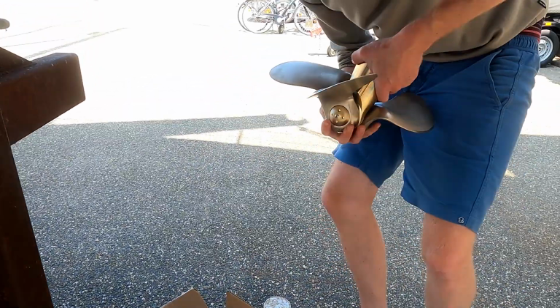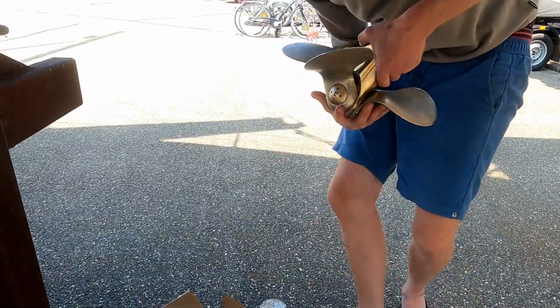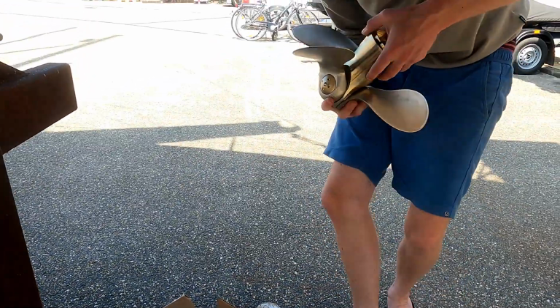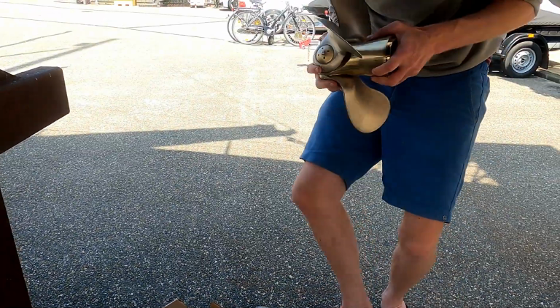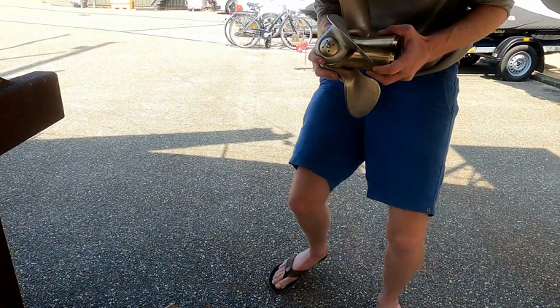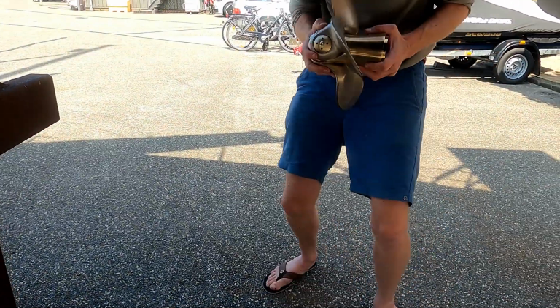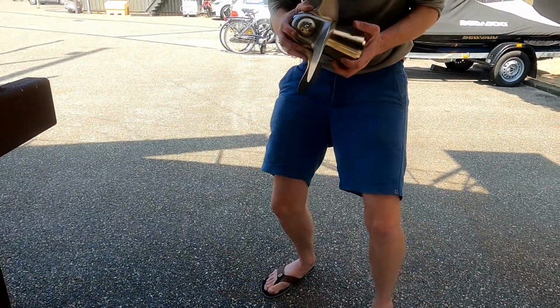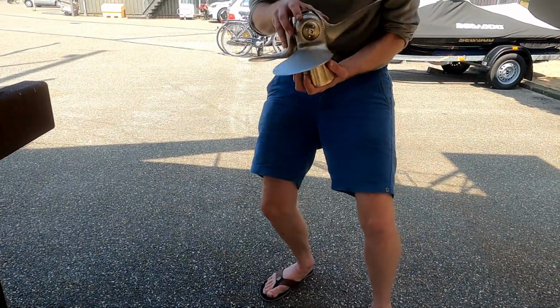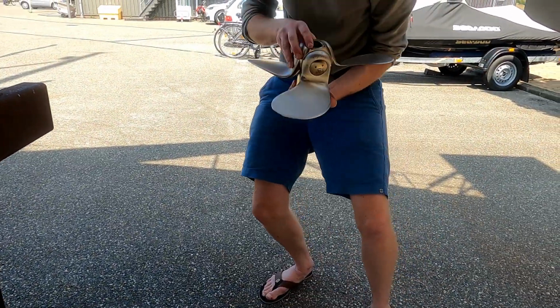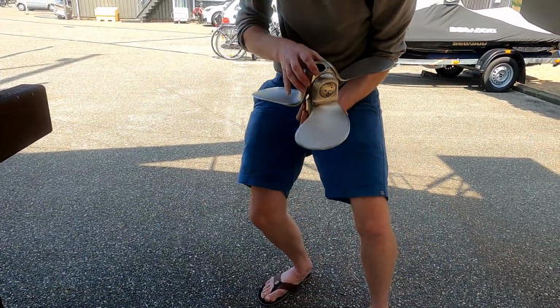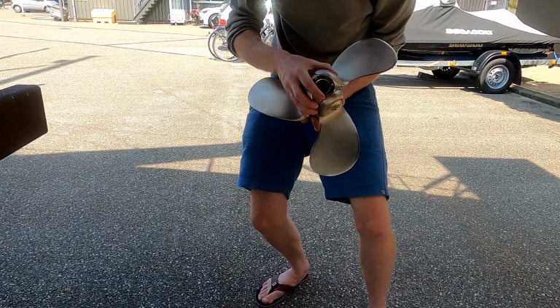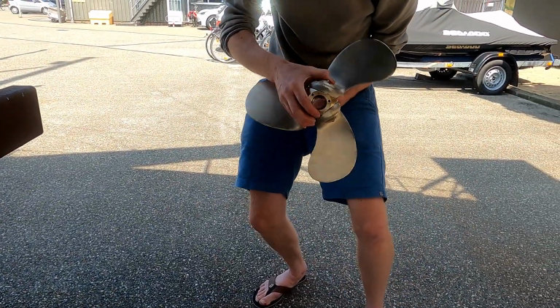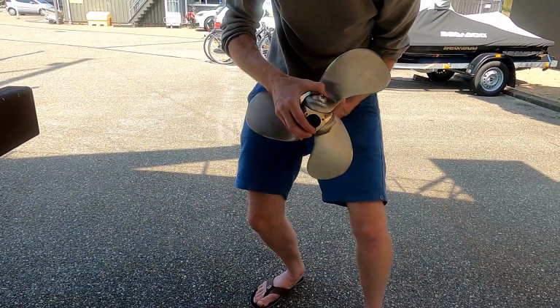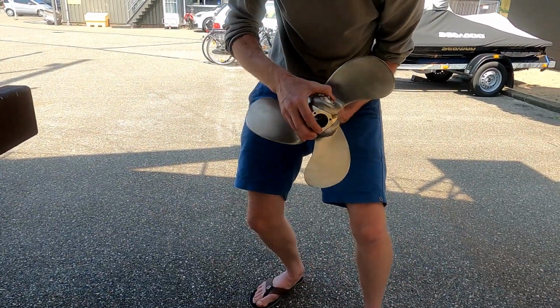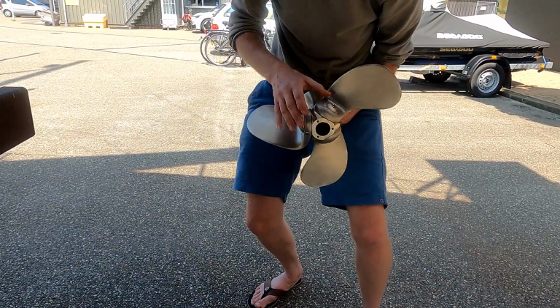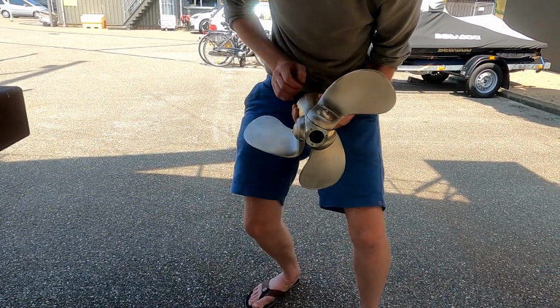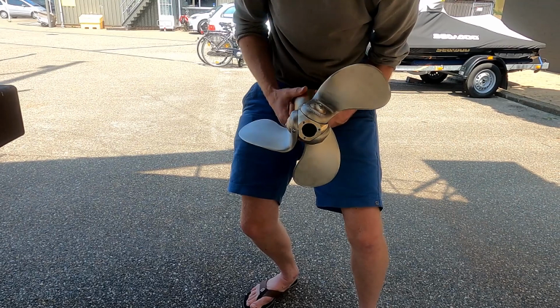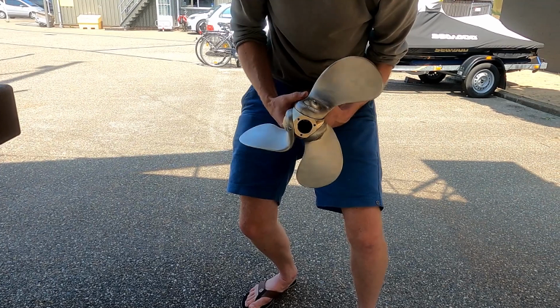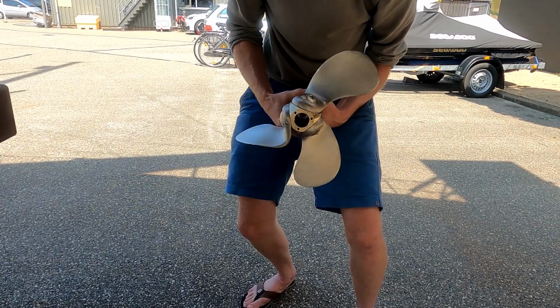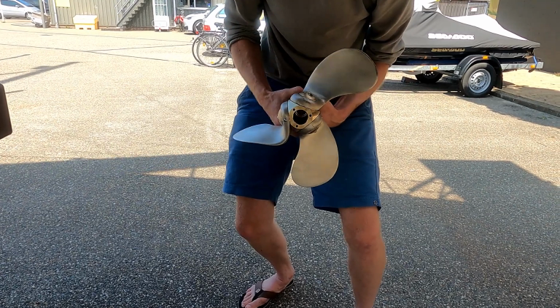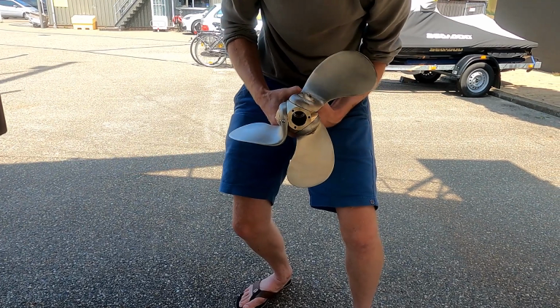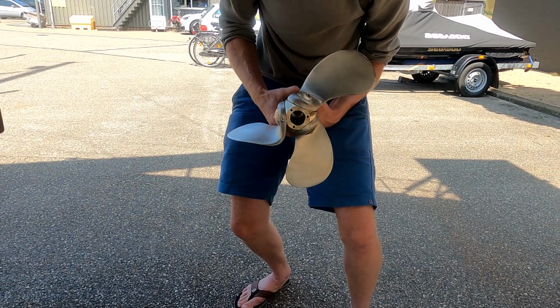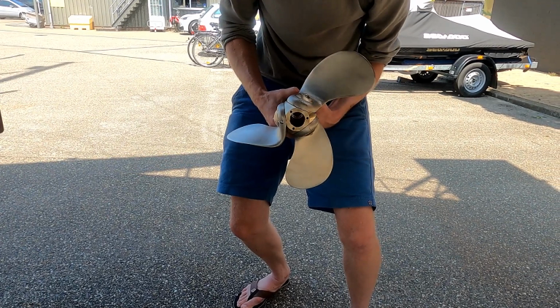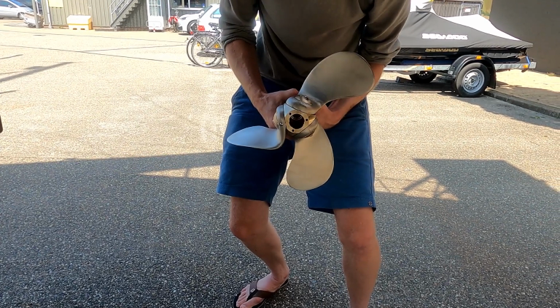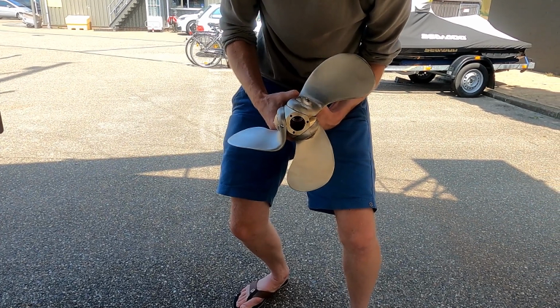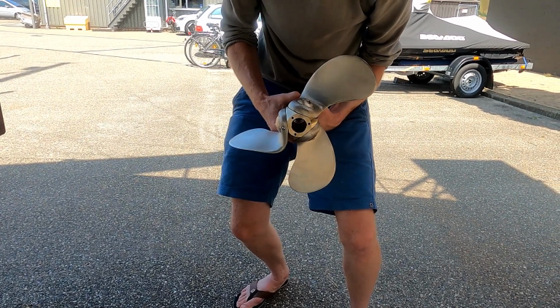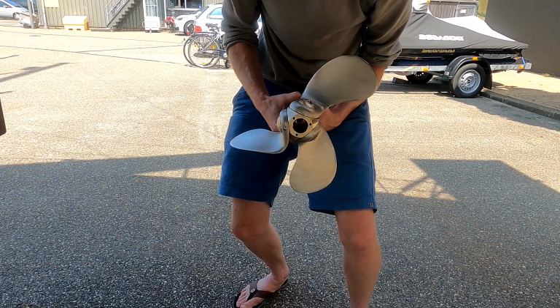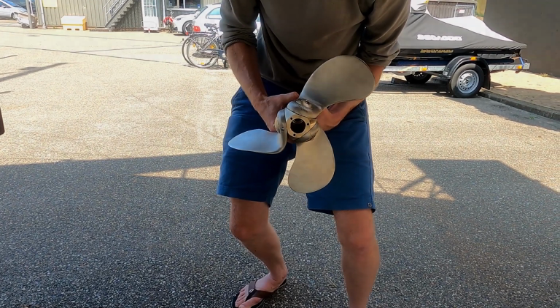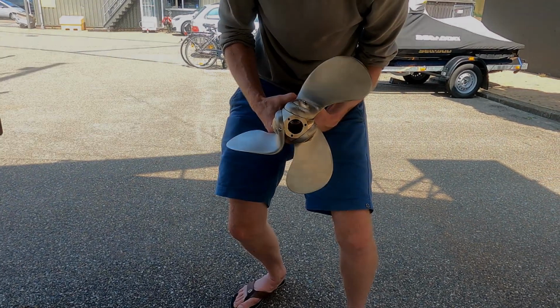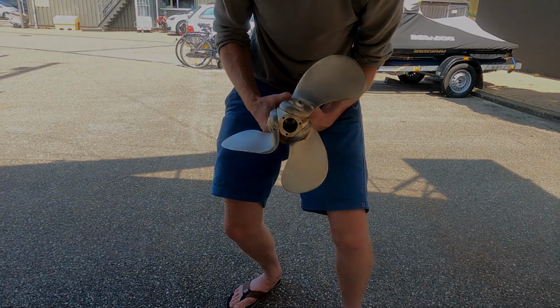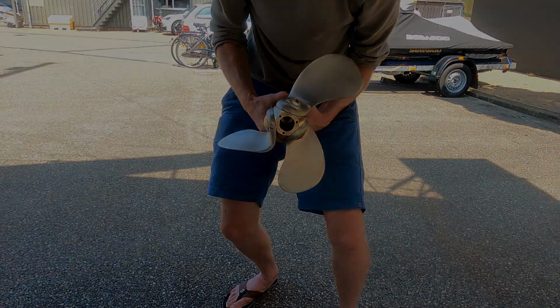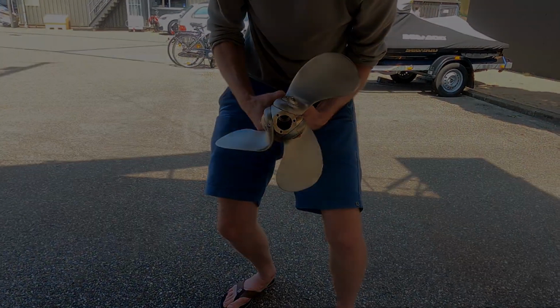We are going for a three blade autoprop from Bruntons.